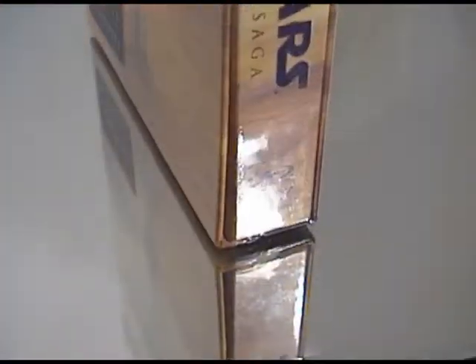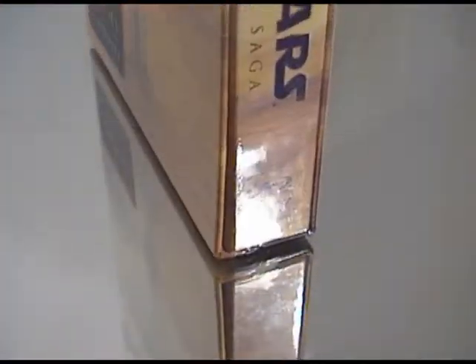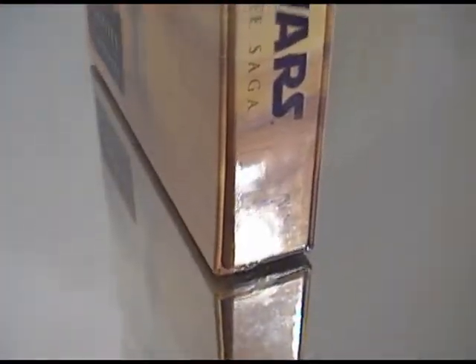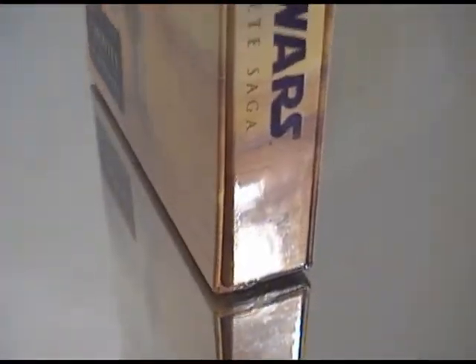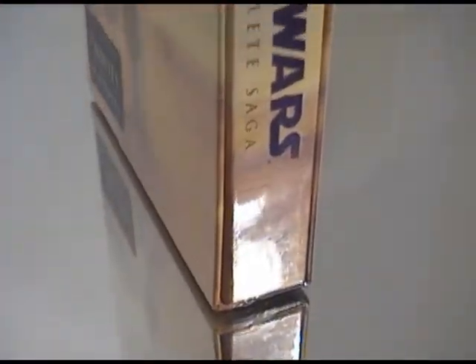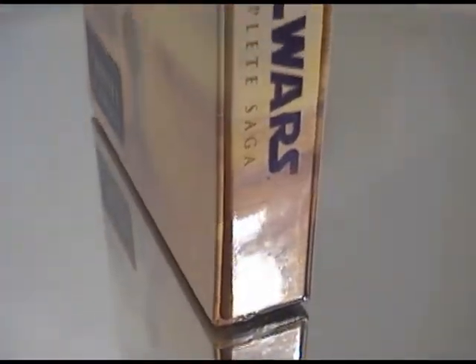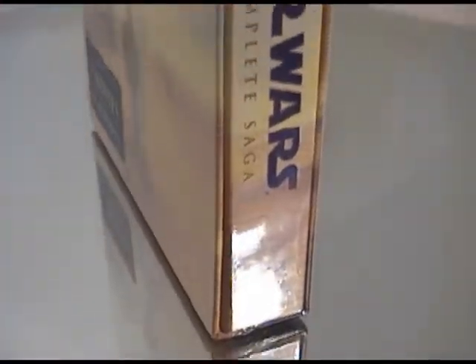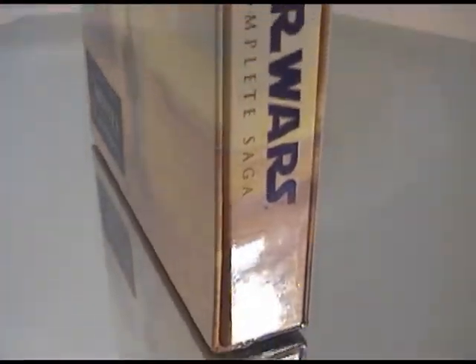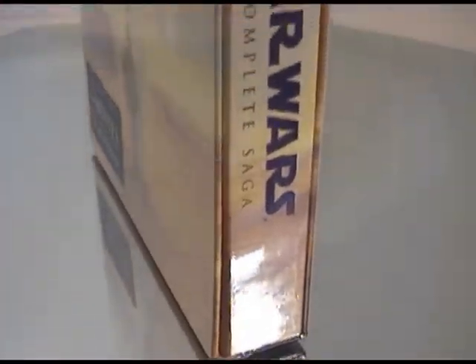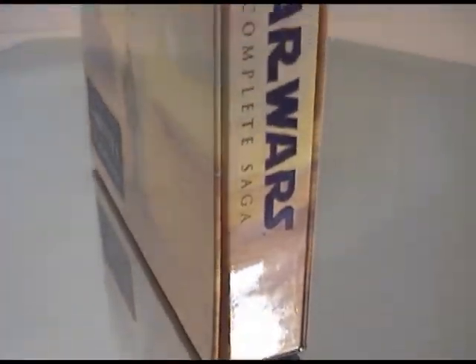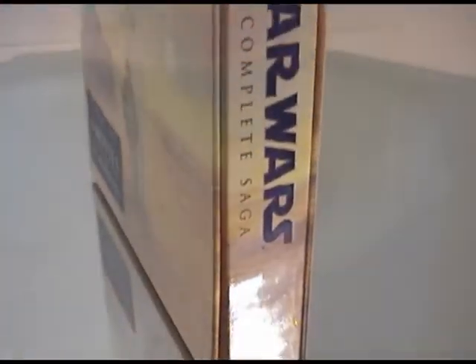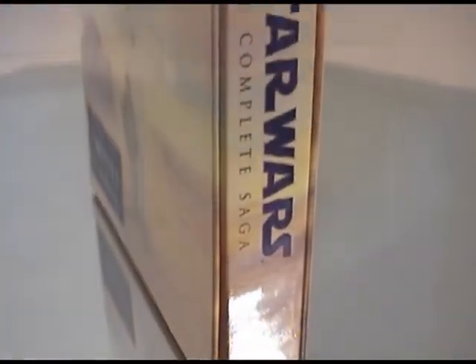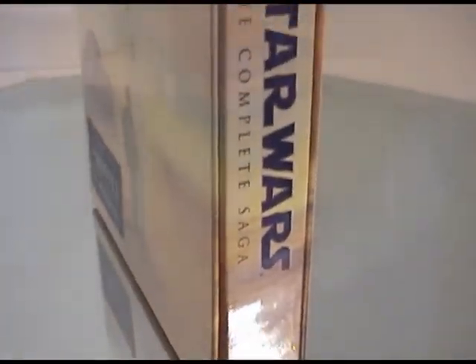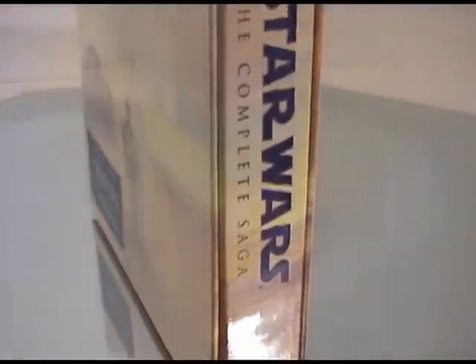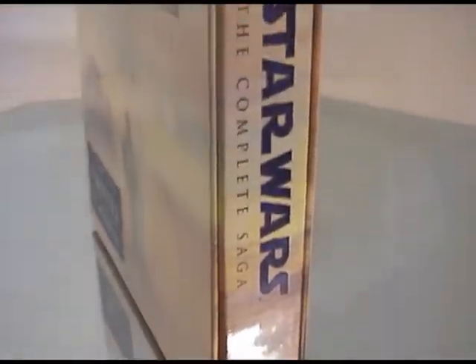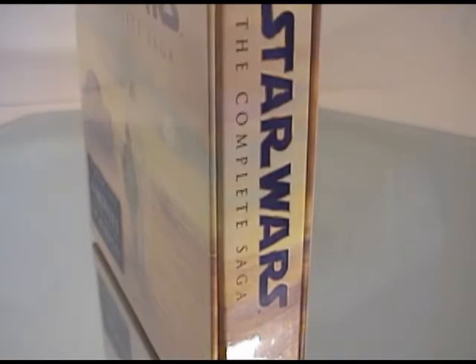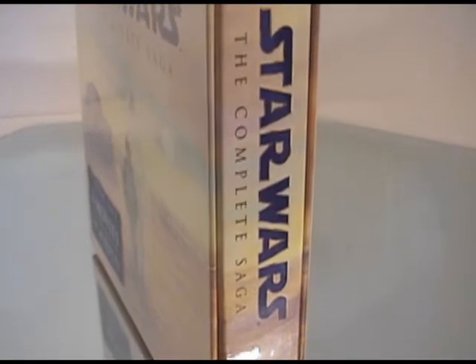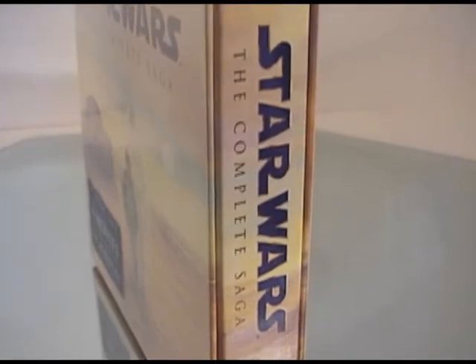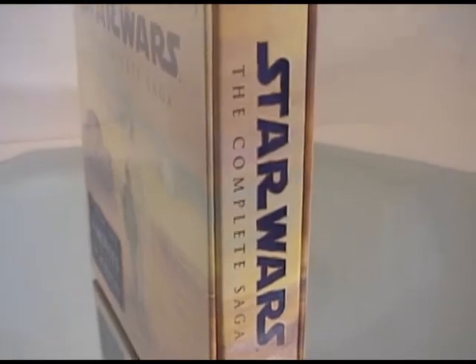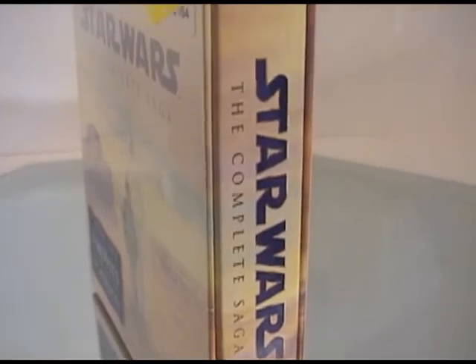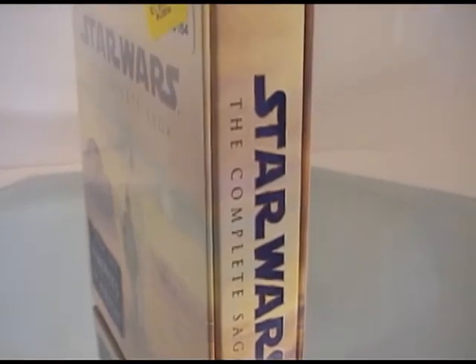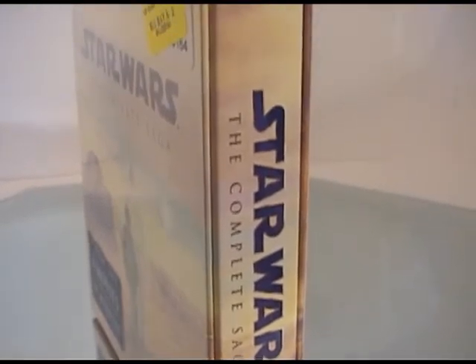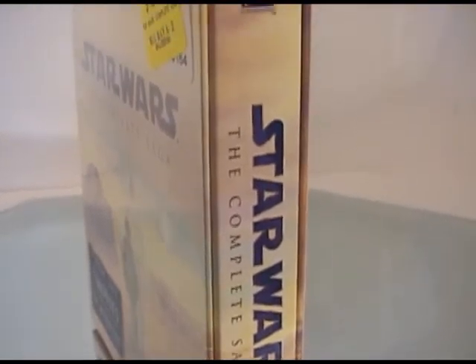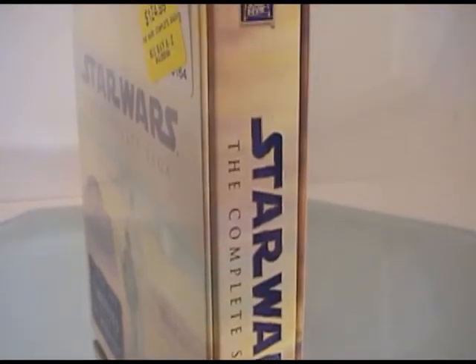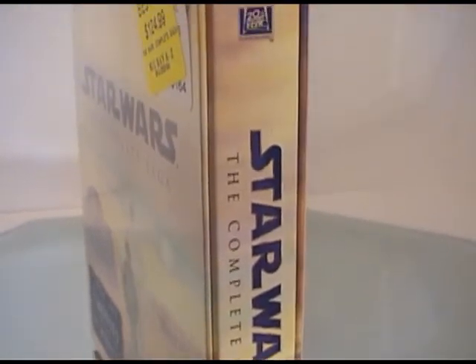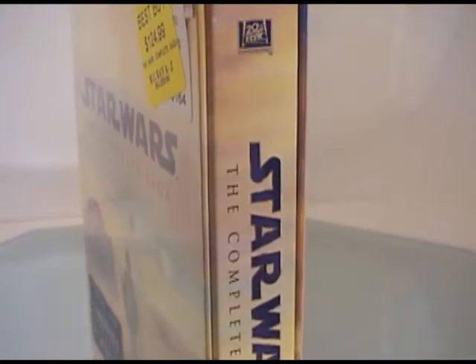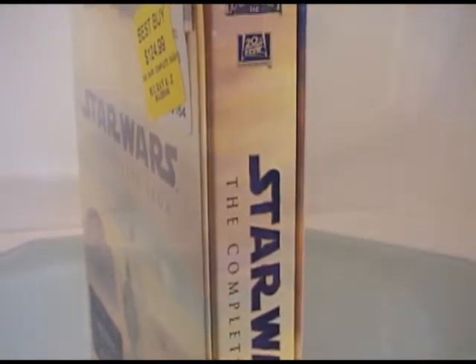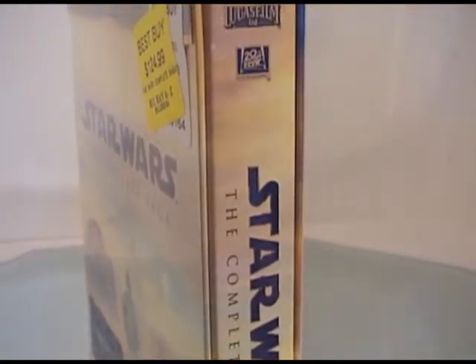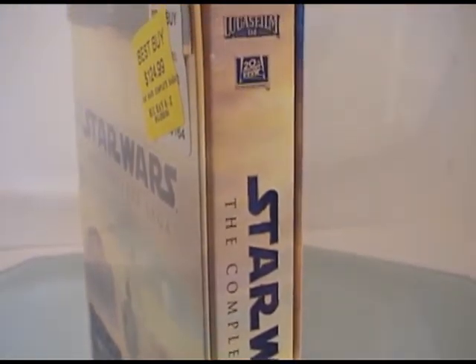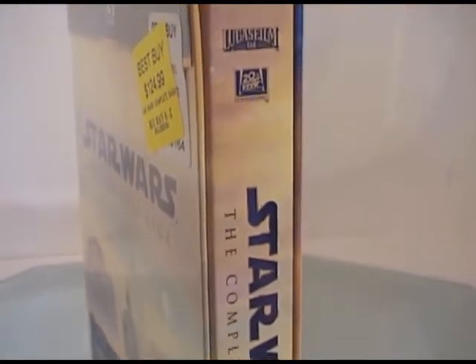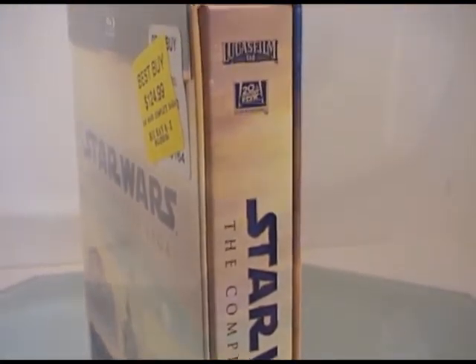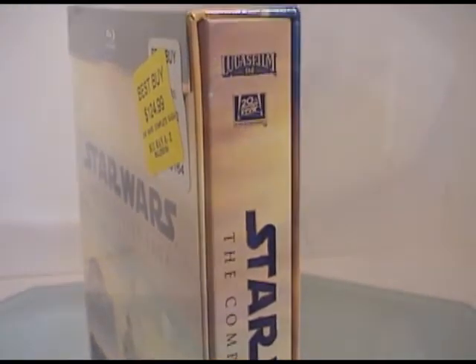I think for a 9-disc set, they kept it pretty compact — it doesn't look like a brick or anything.